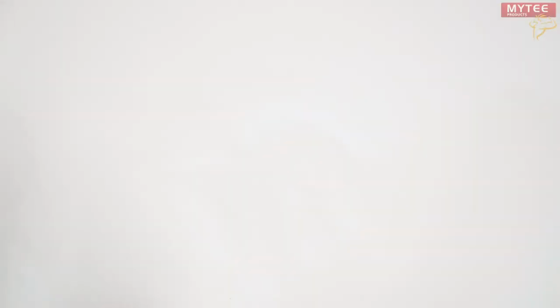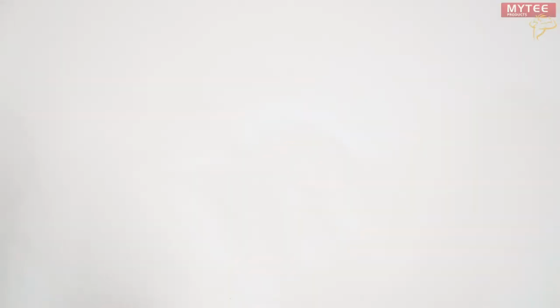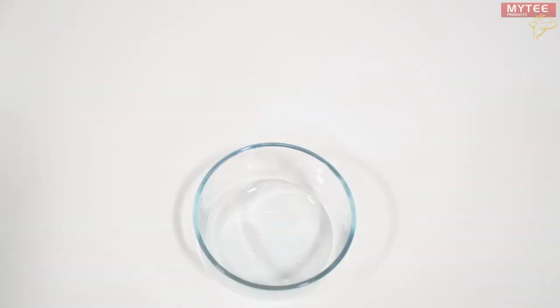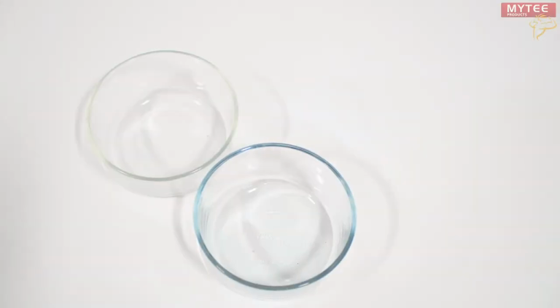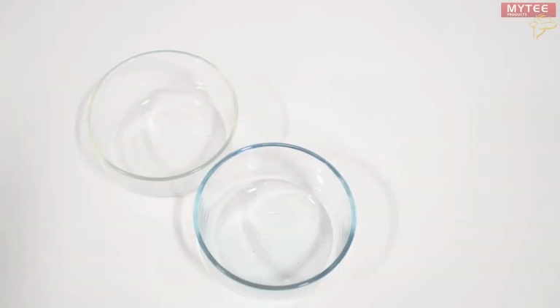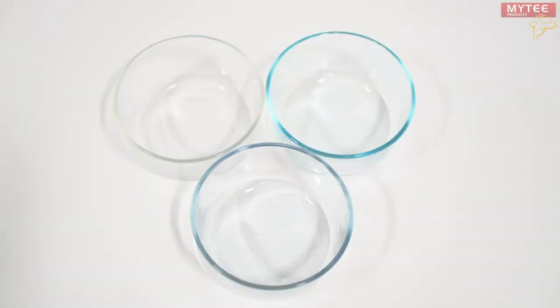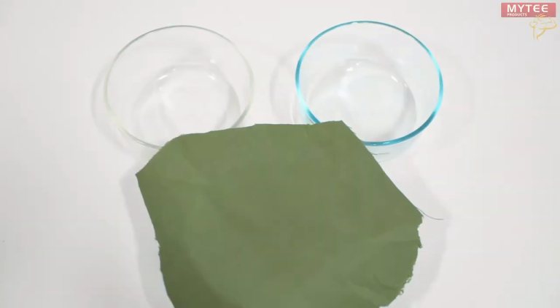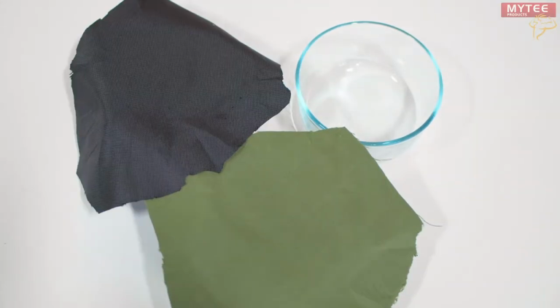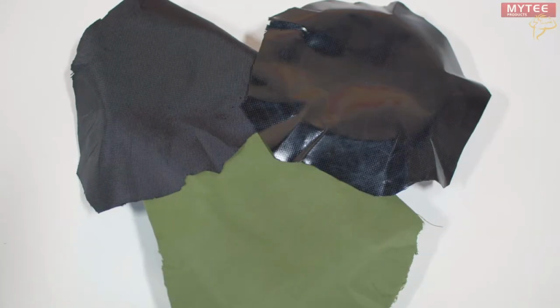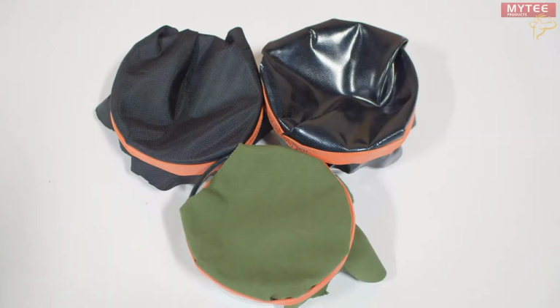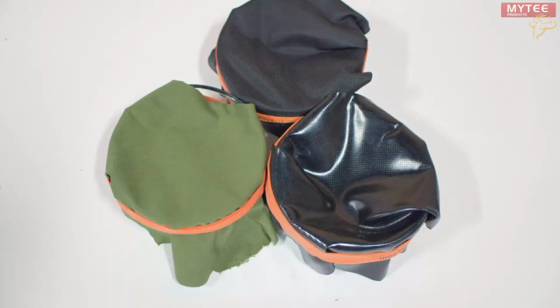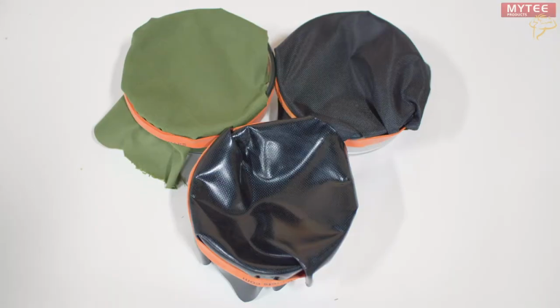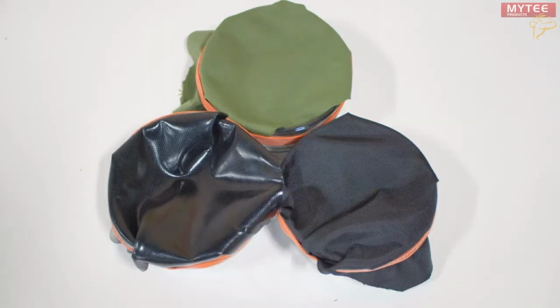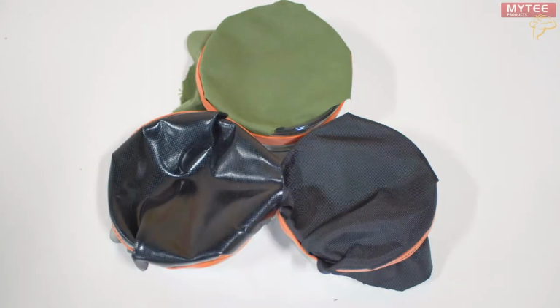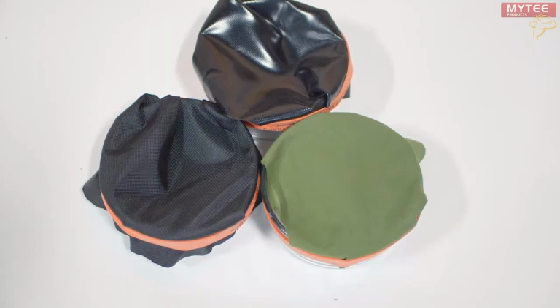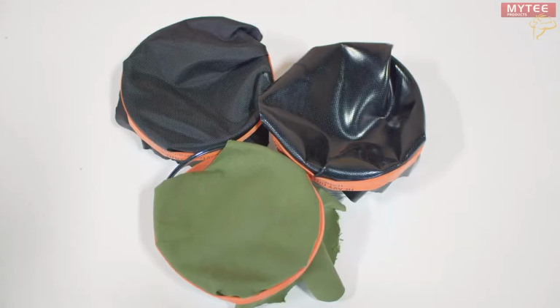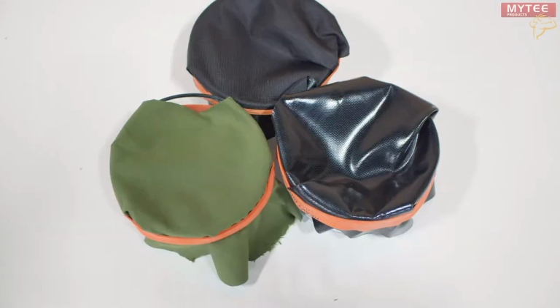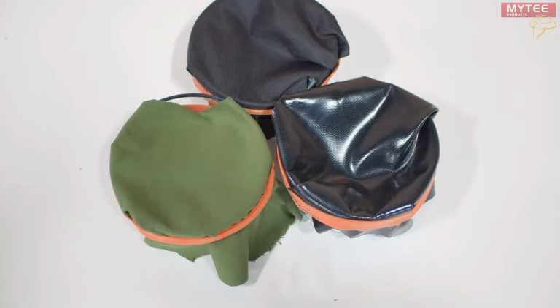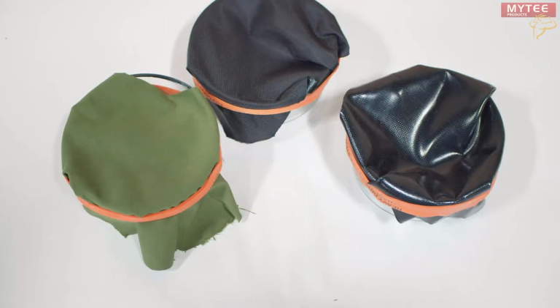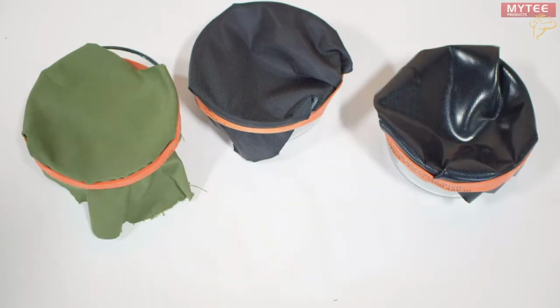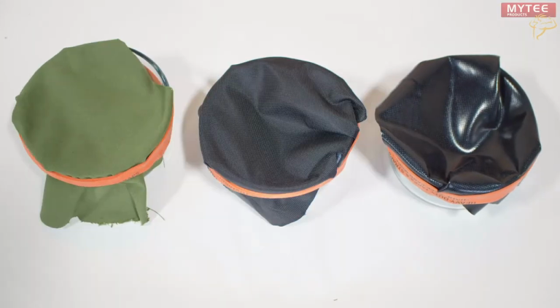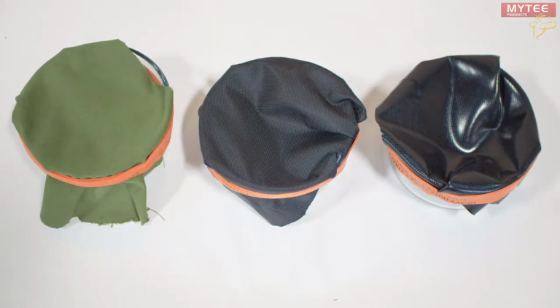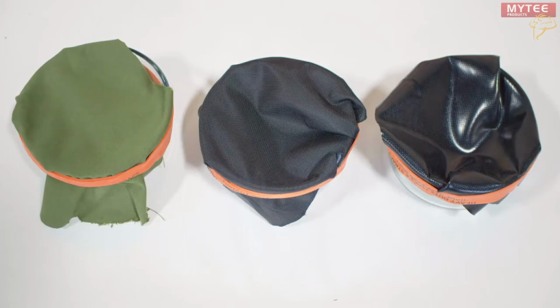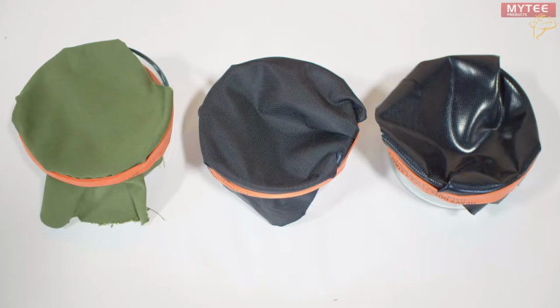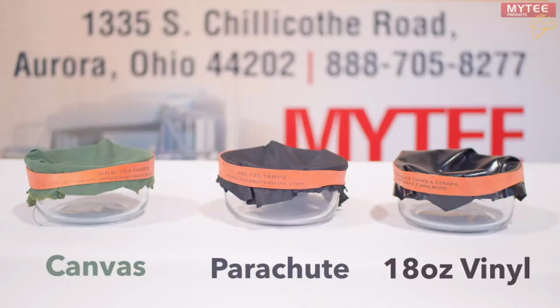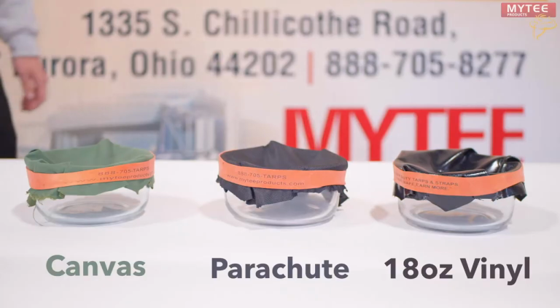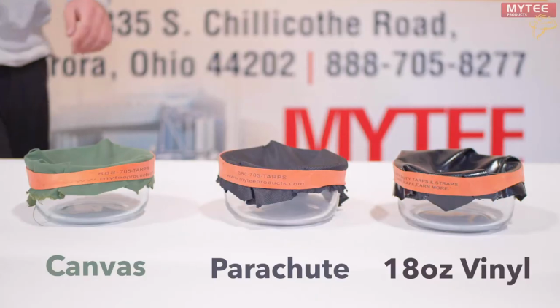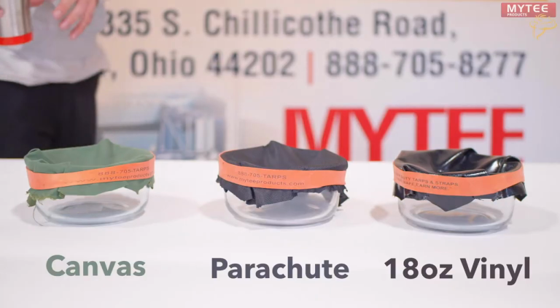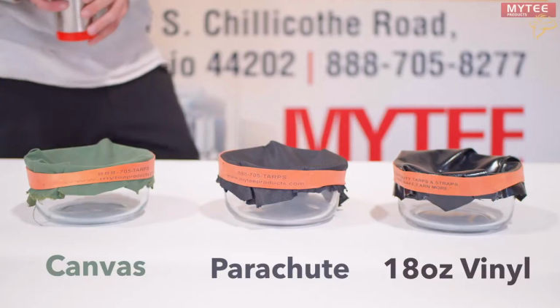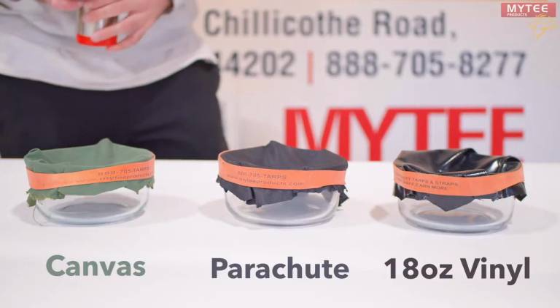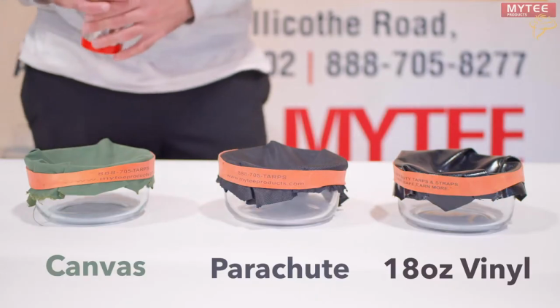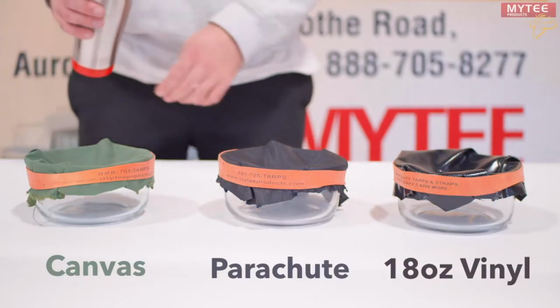First we'll put these glass beakers under the tarps to collect any water that soaks through. Now let's pour some water on these tarps.